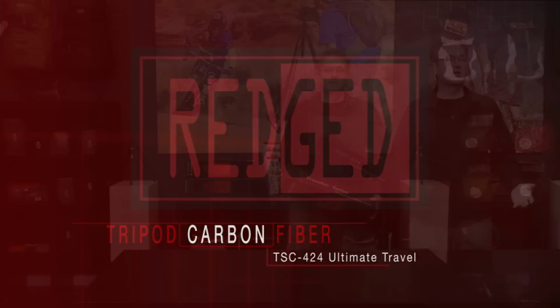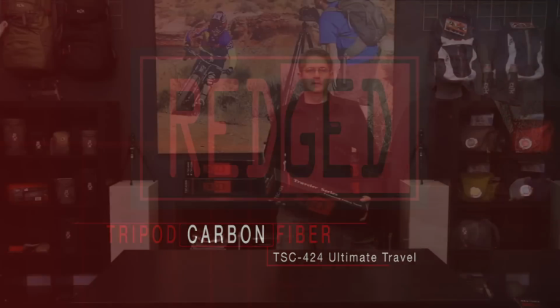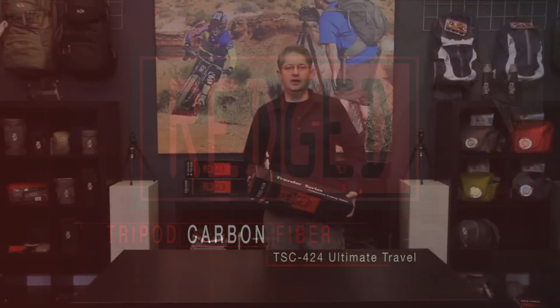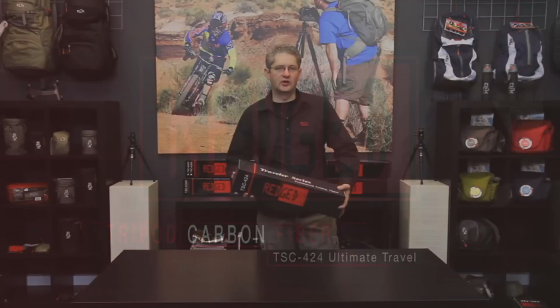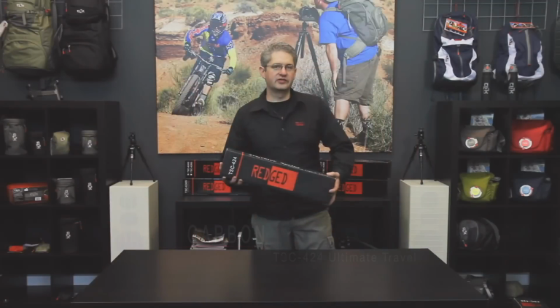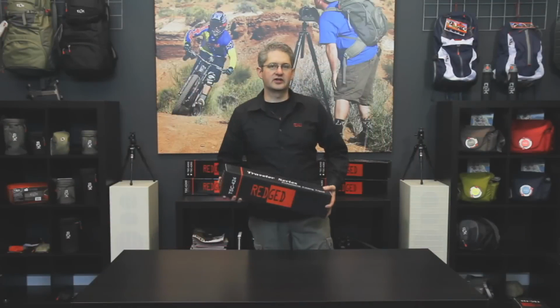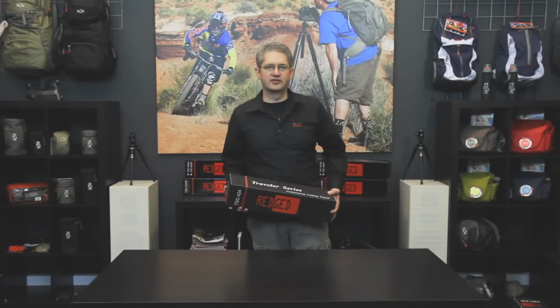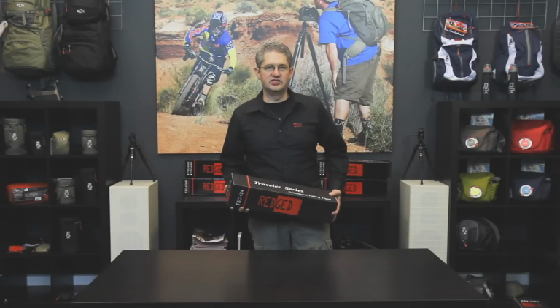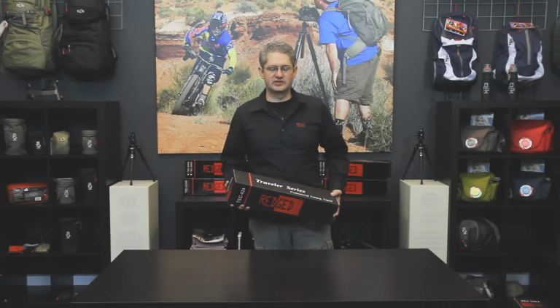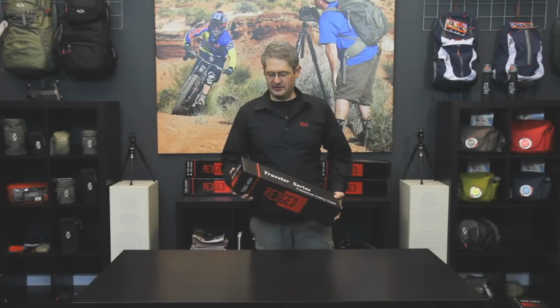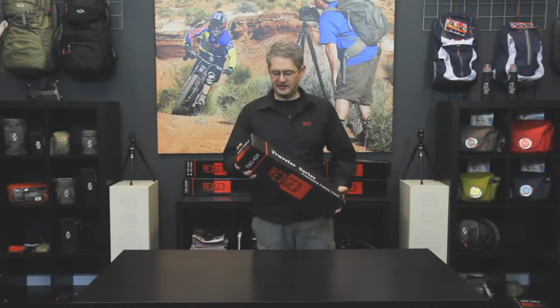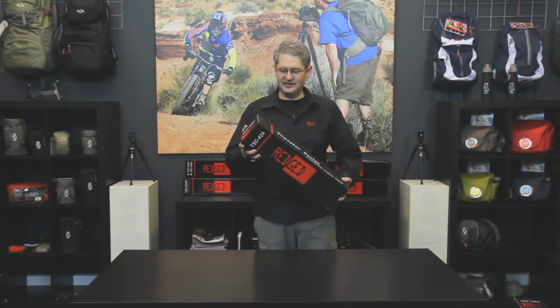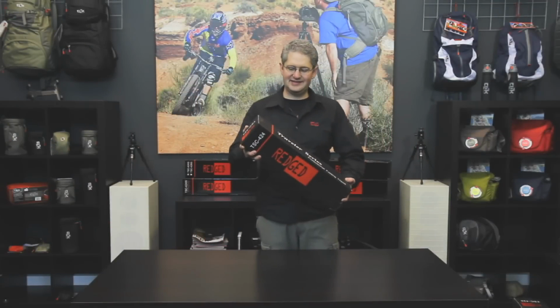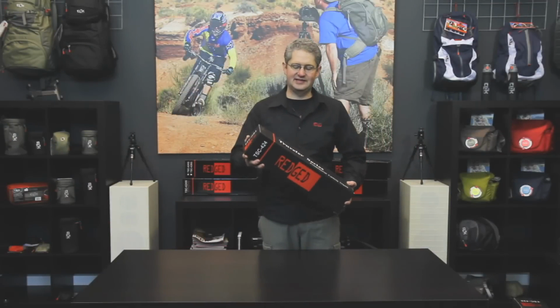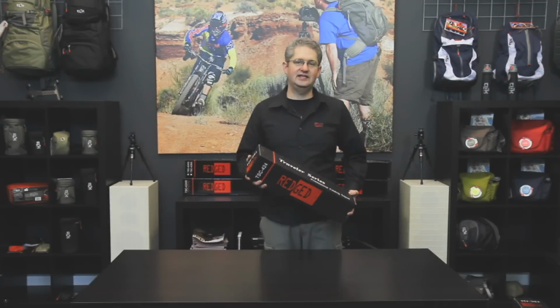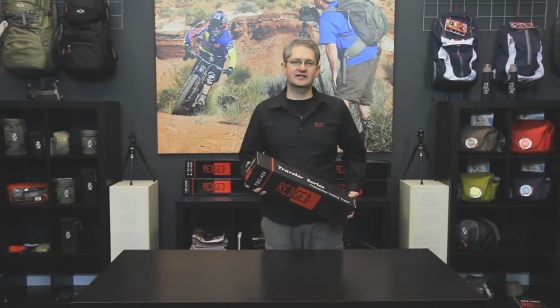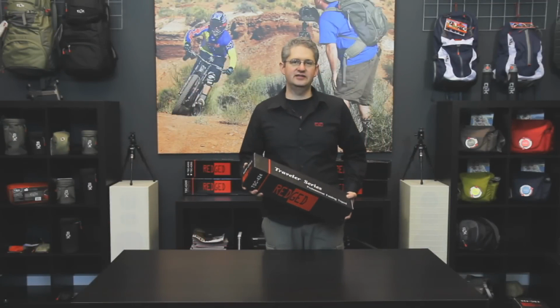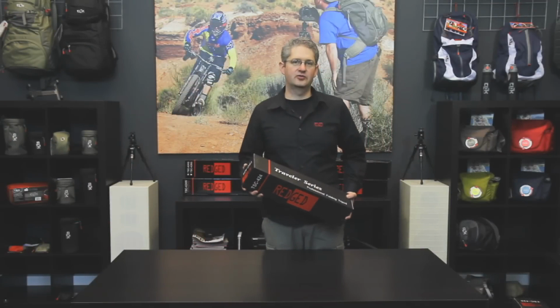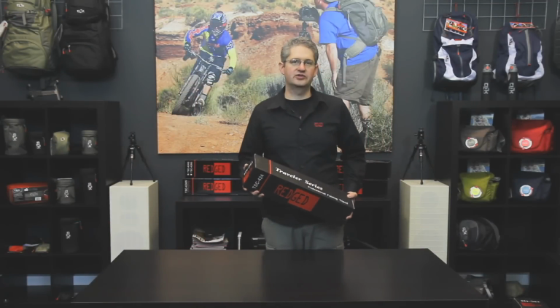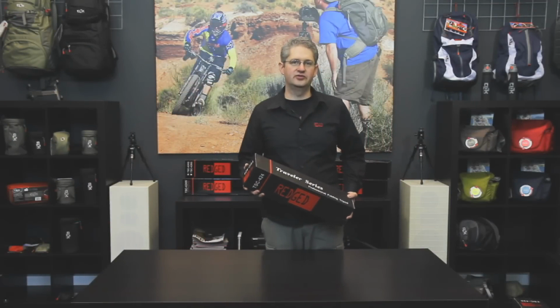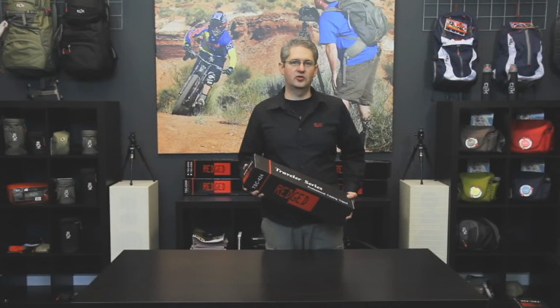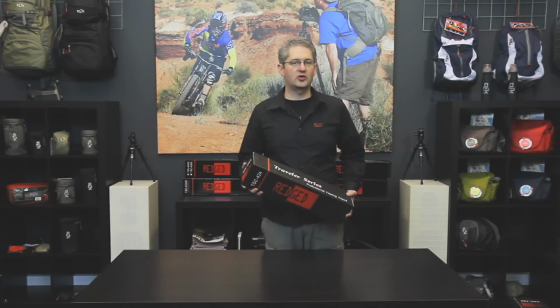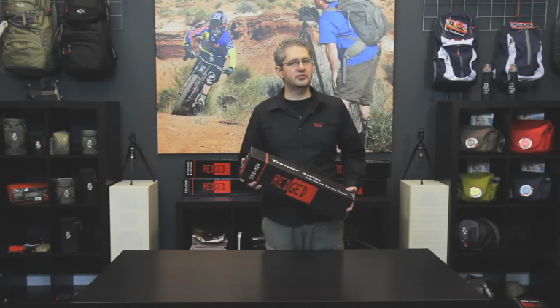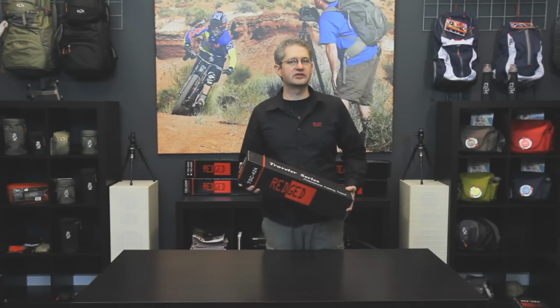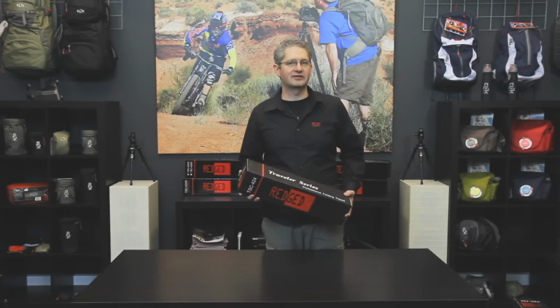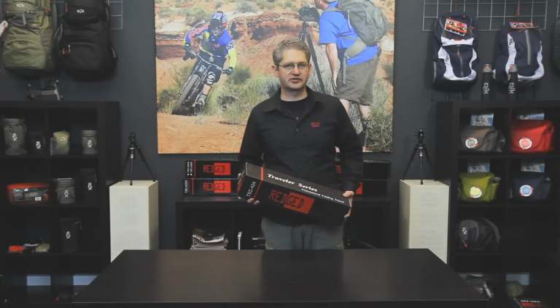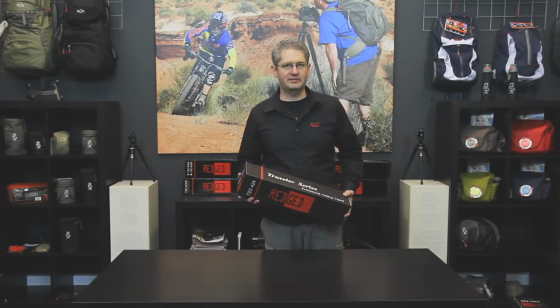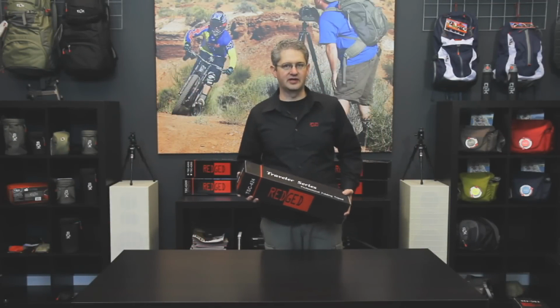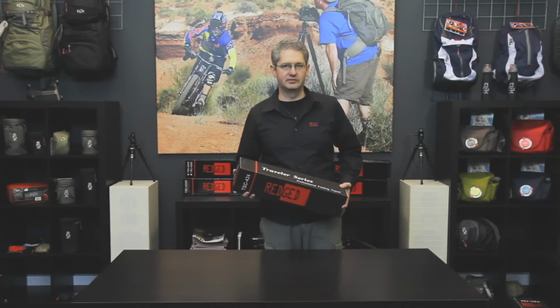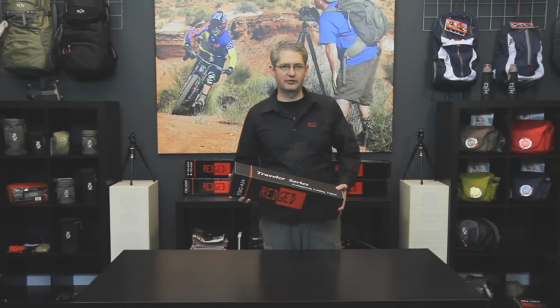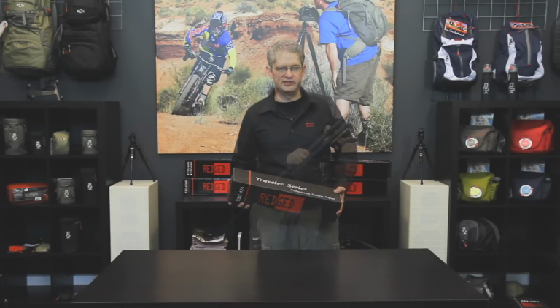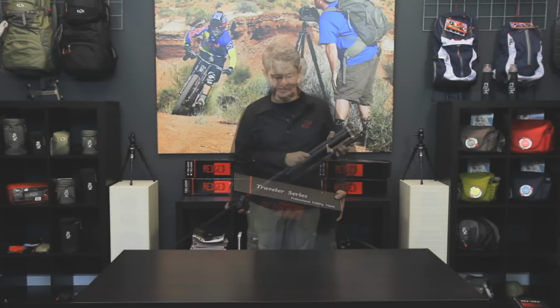Hello, I'm photographer Jim Speth and this is the TSC-424 Ultimate Travel Tripod by RegEd.